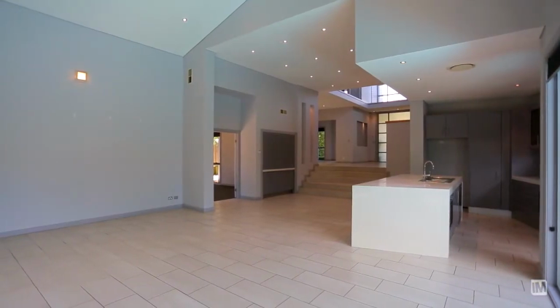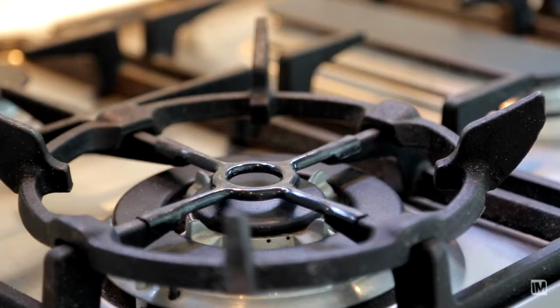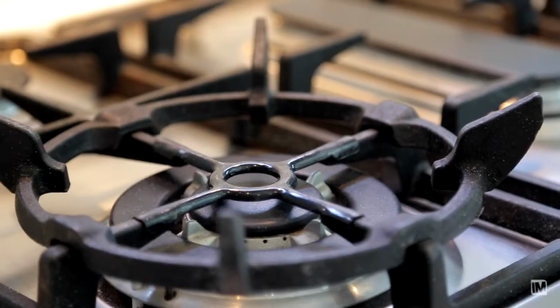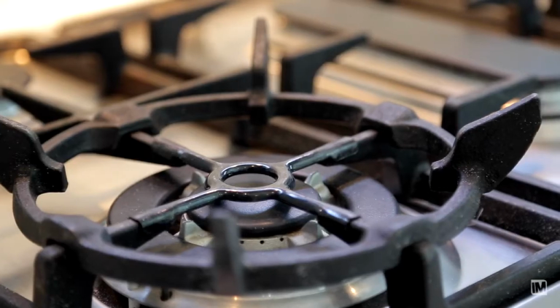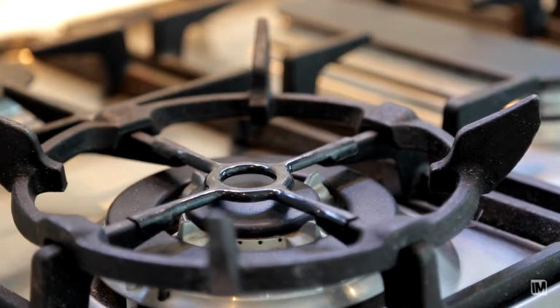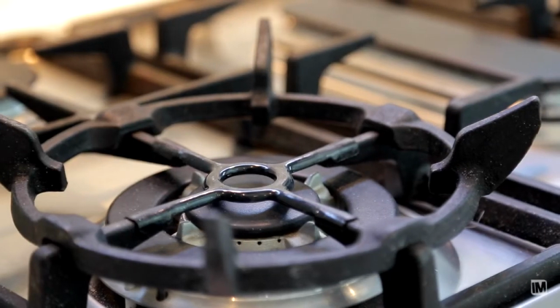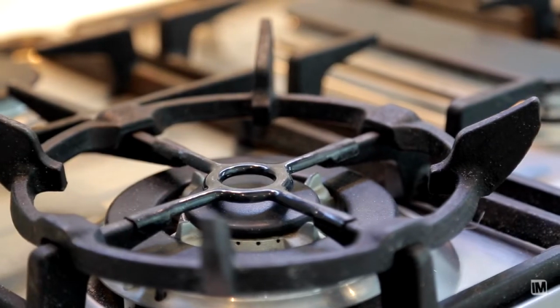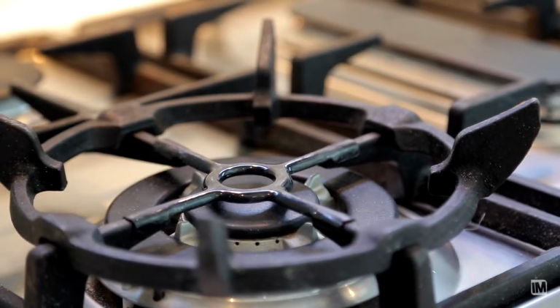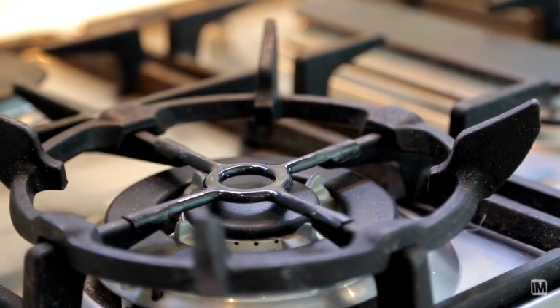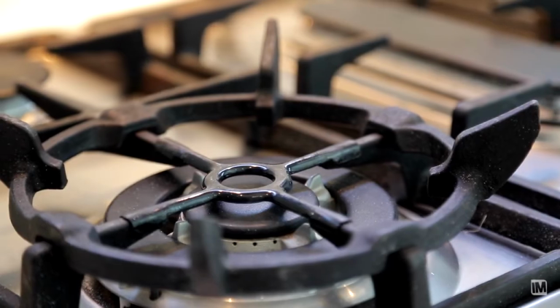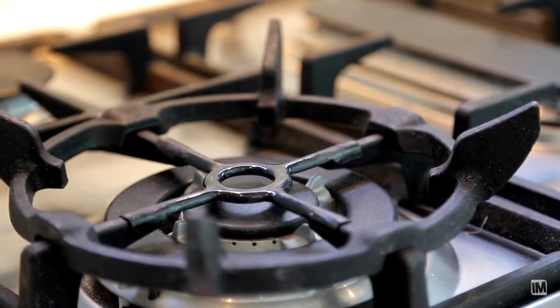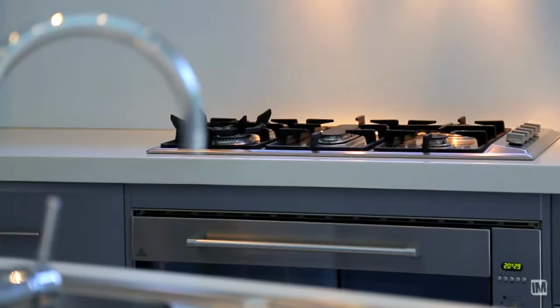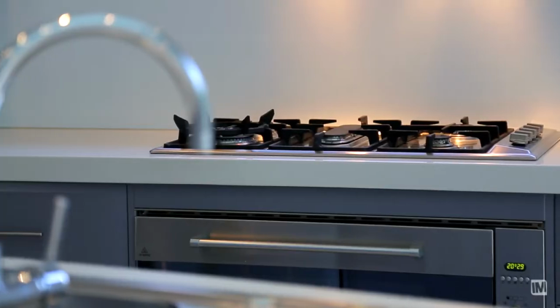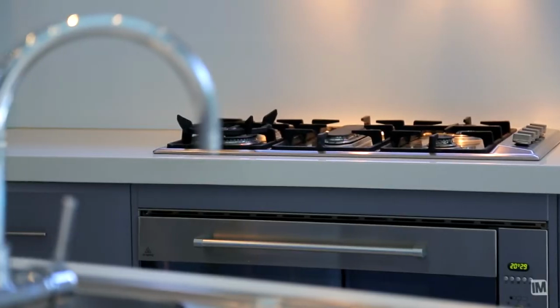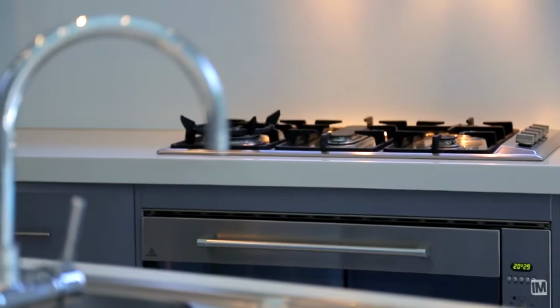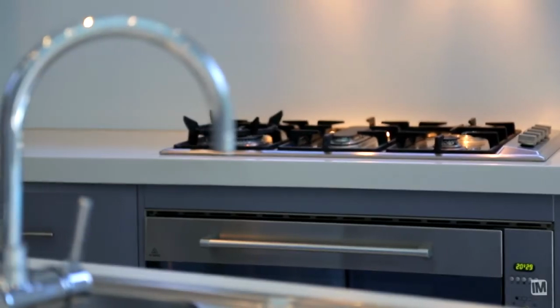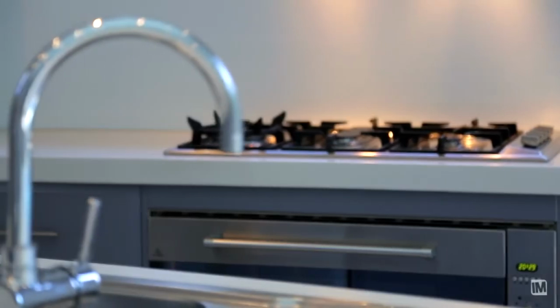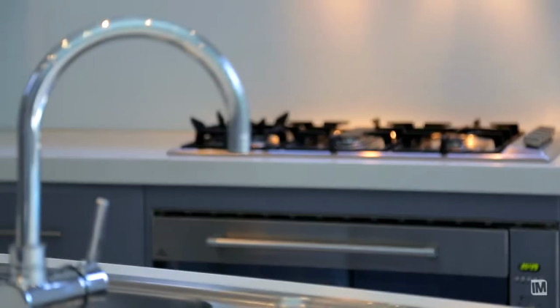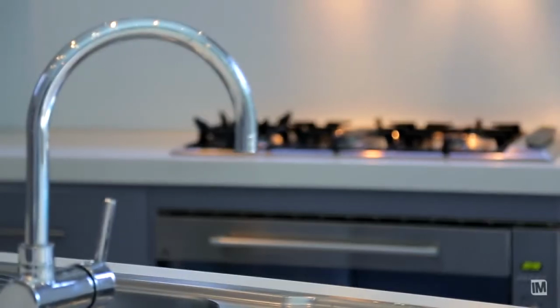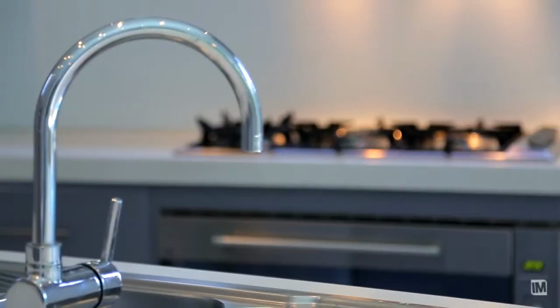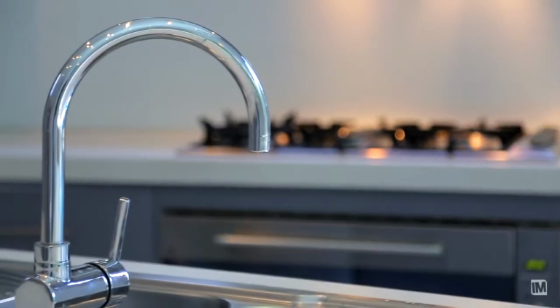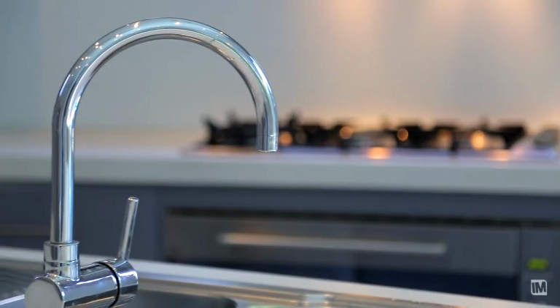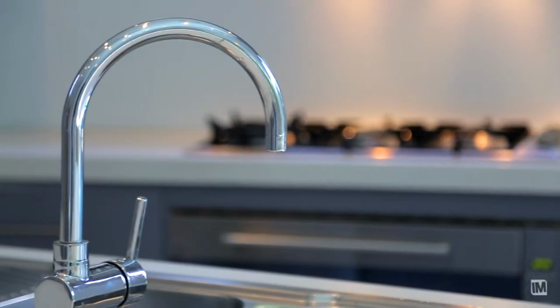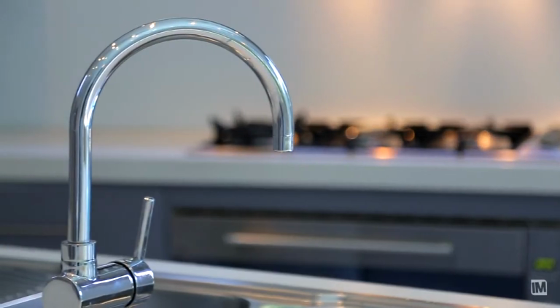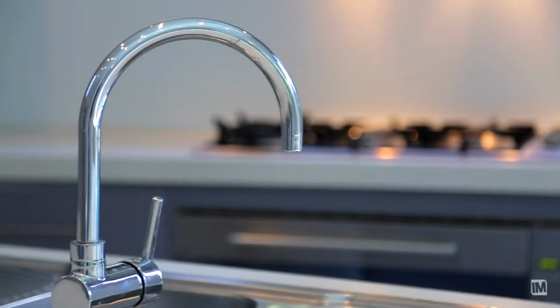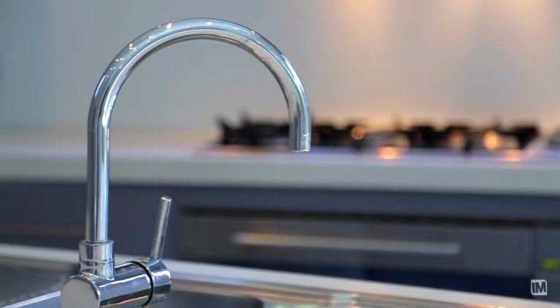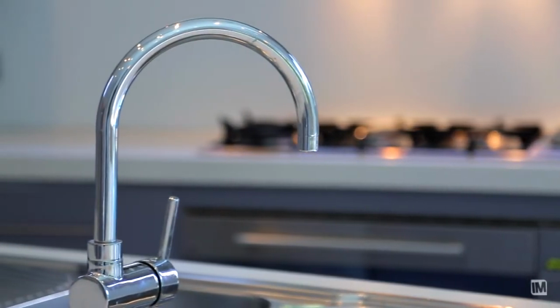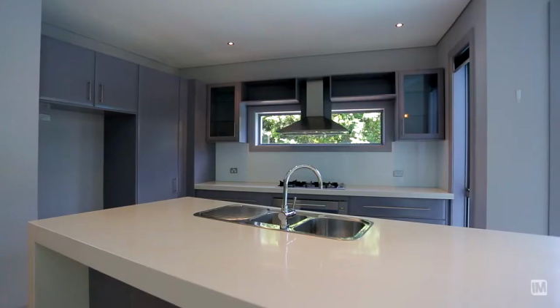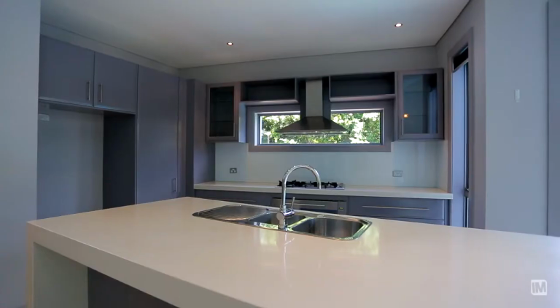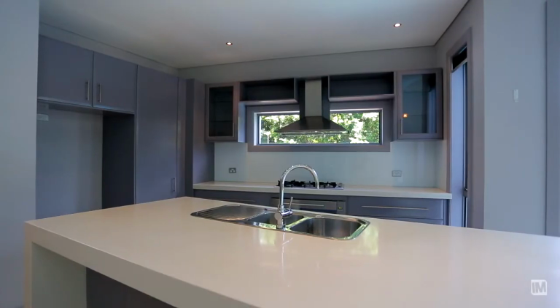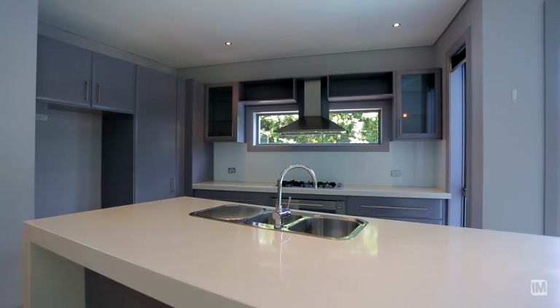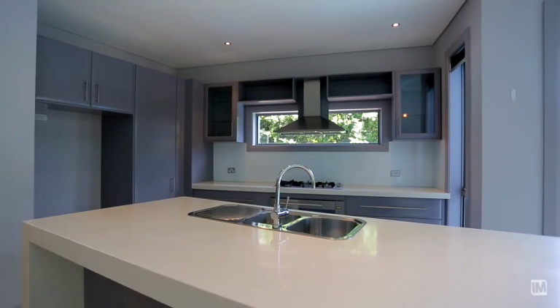Our beautiful gas kitchen offers the latest in Caesarstone and stainless steel appliances with soft closed drawers.